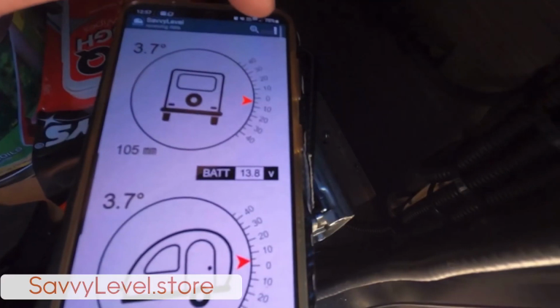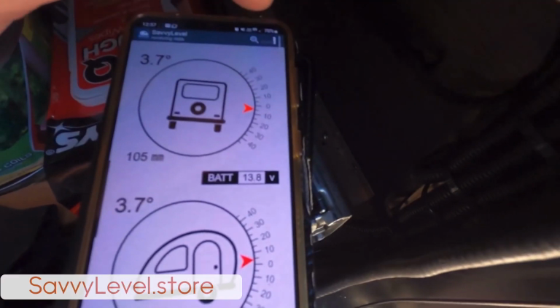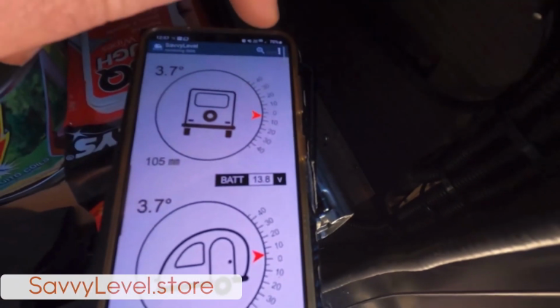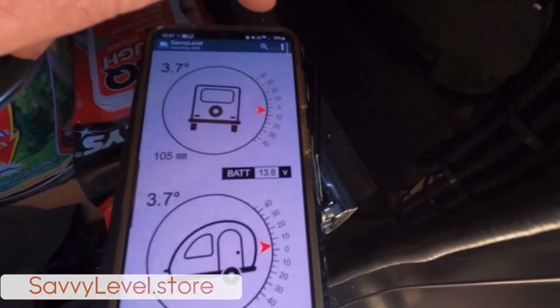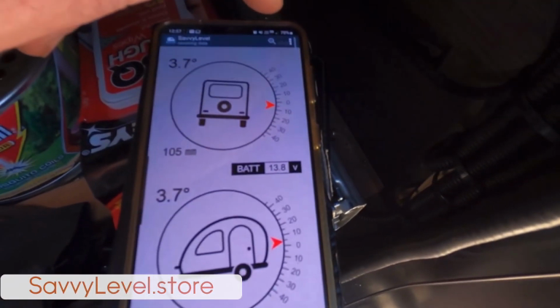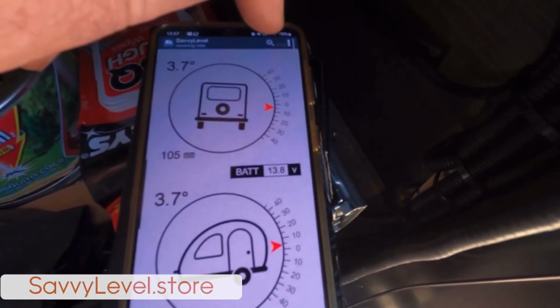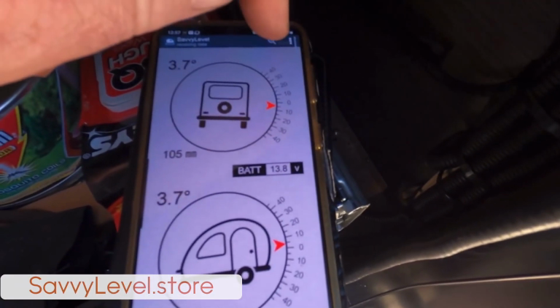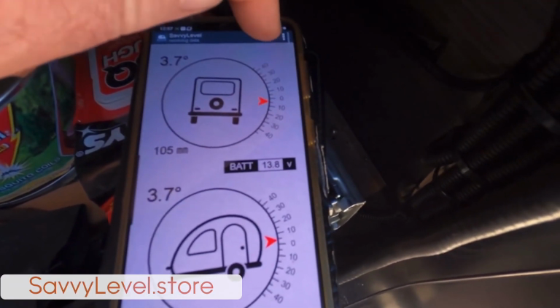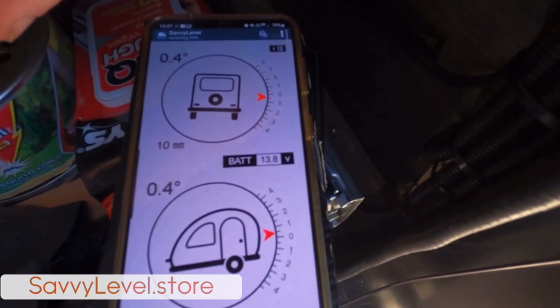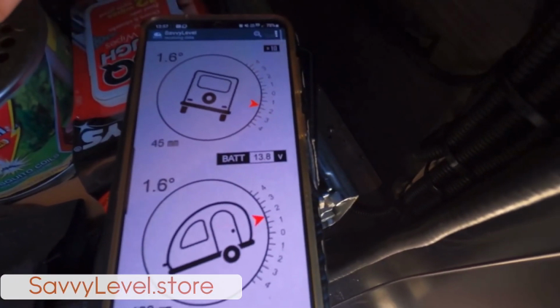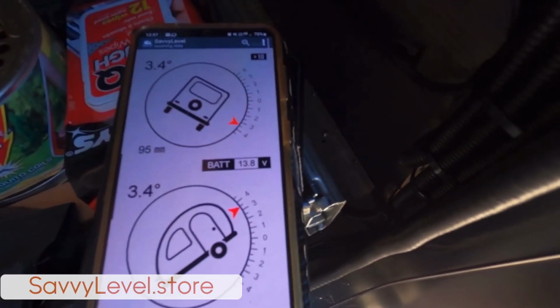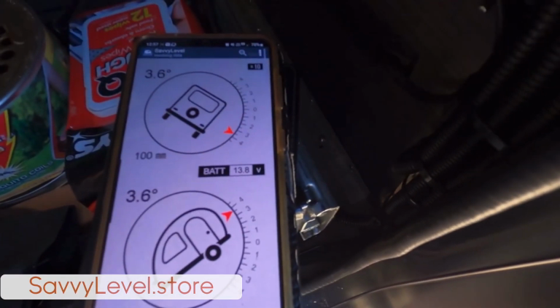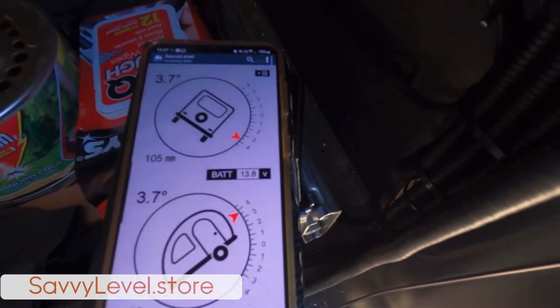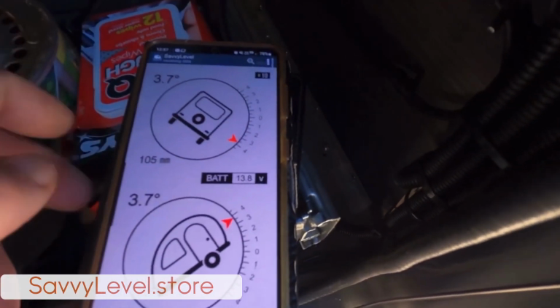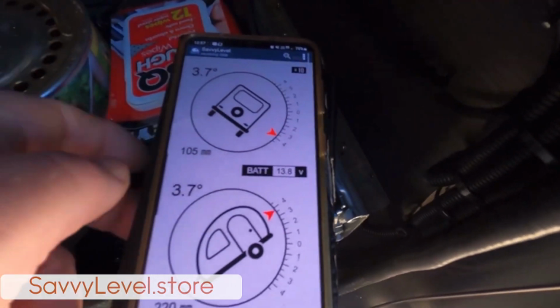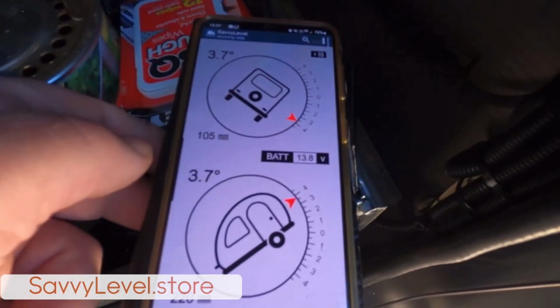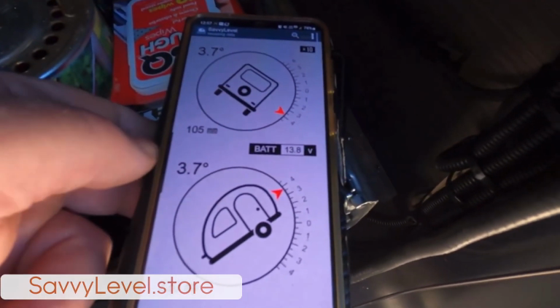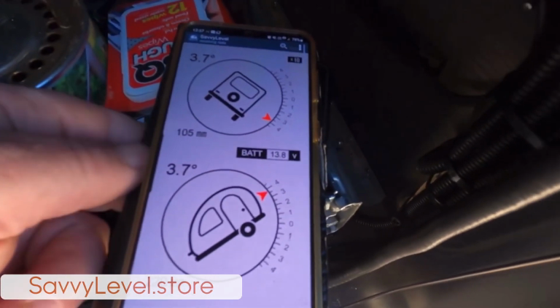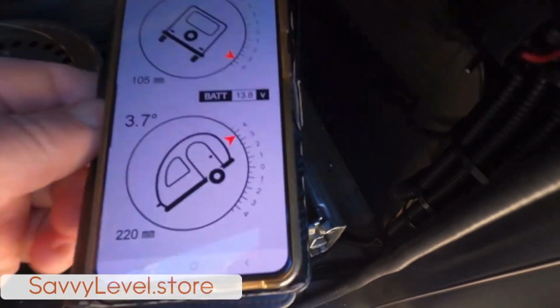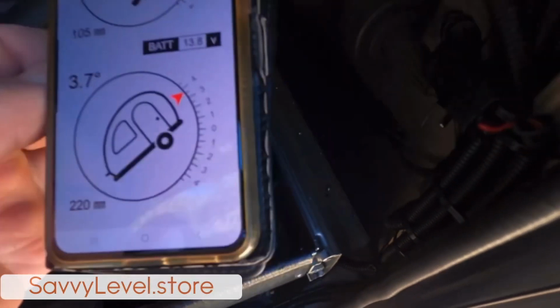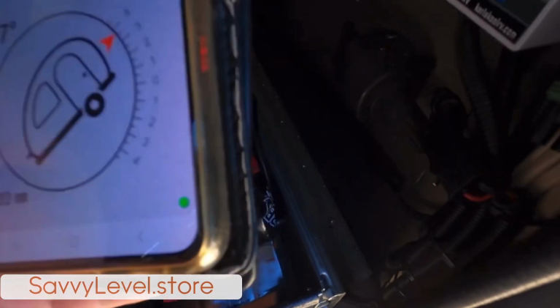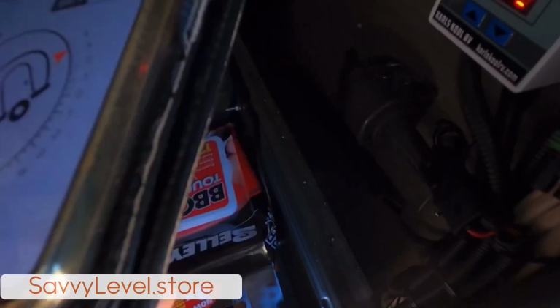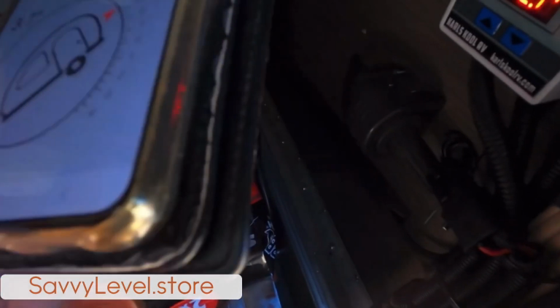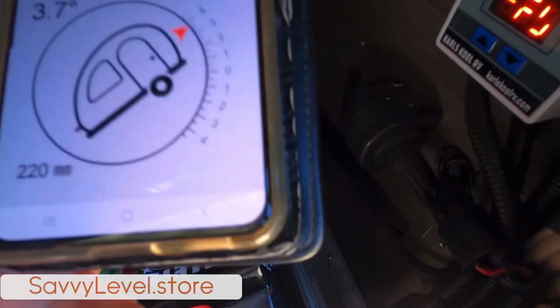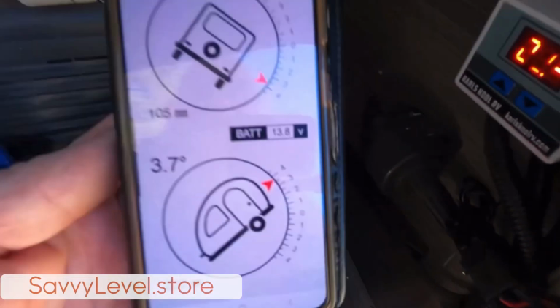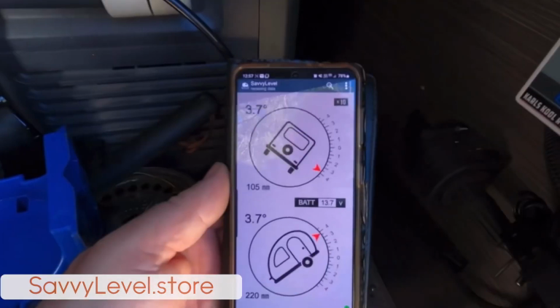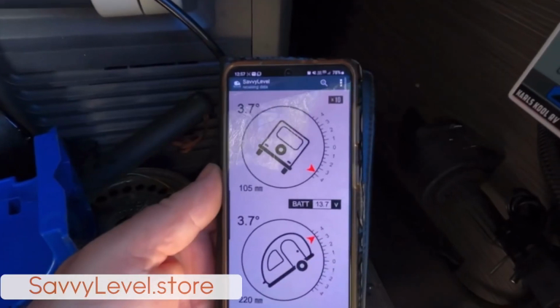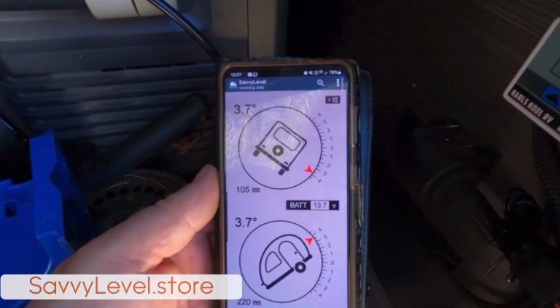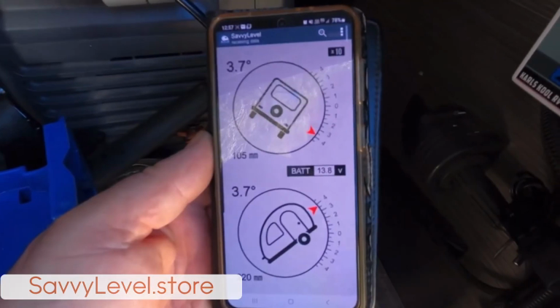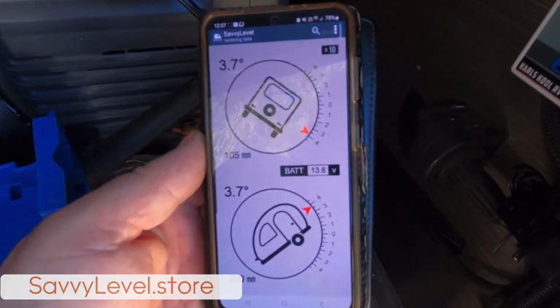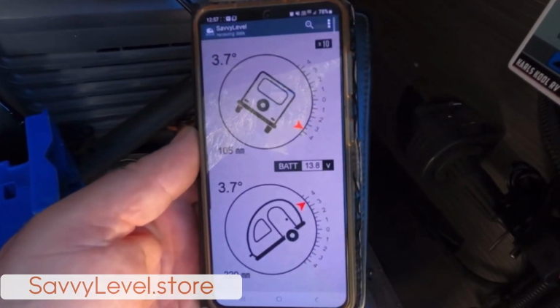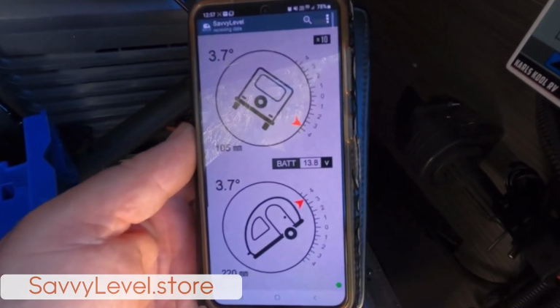Press the plus icon up here. The times-10 mode is only available in Savvy Level — that means you have a really exaggerated view of the level.